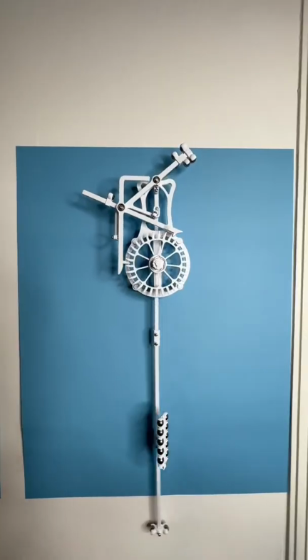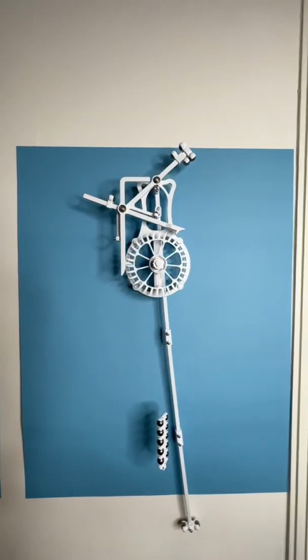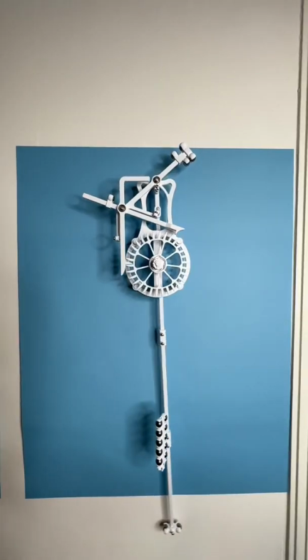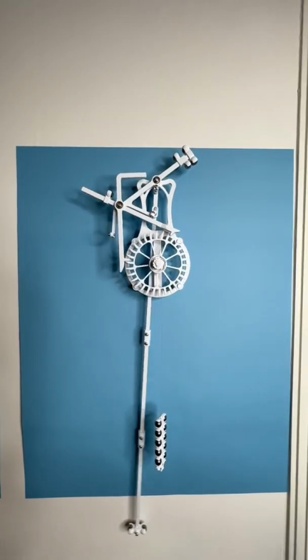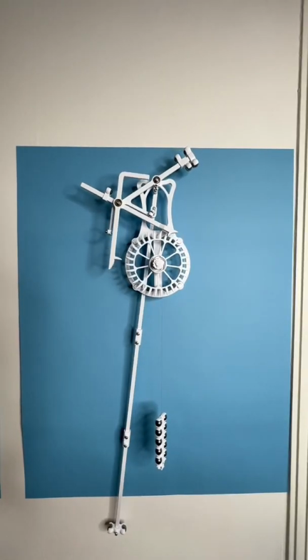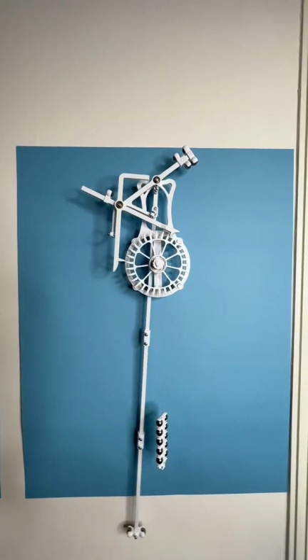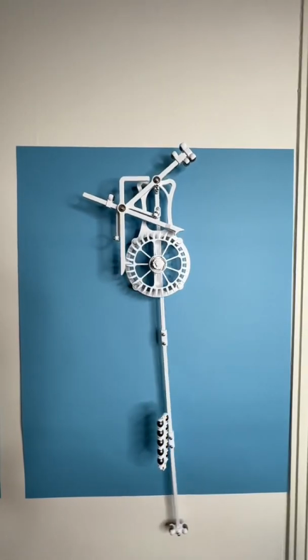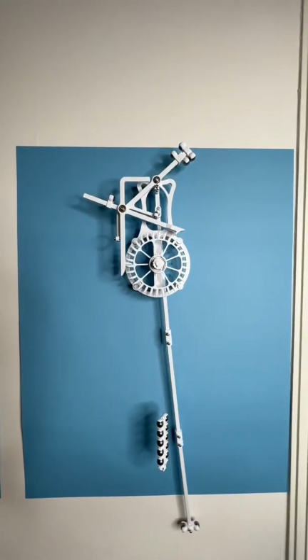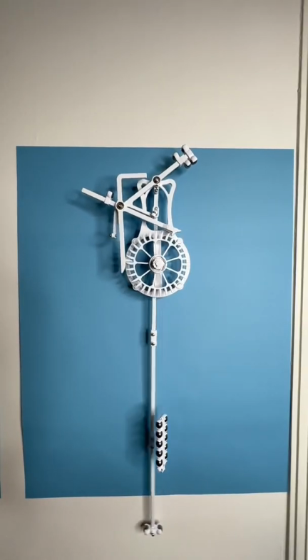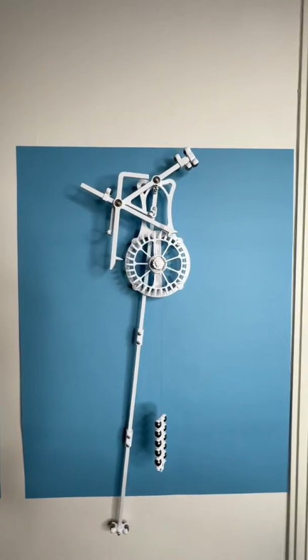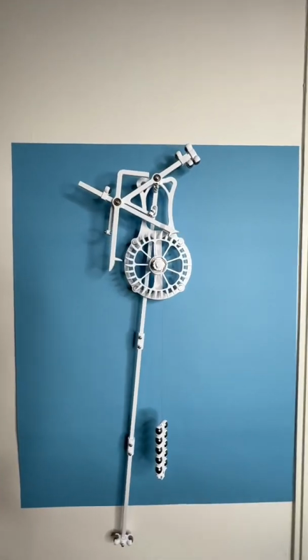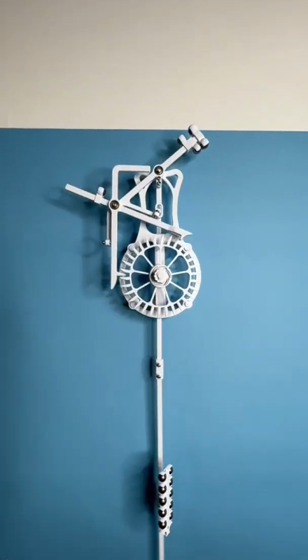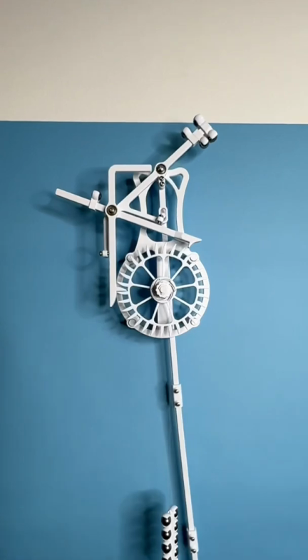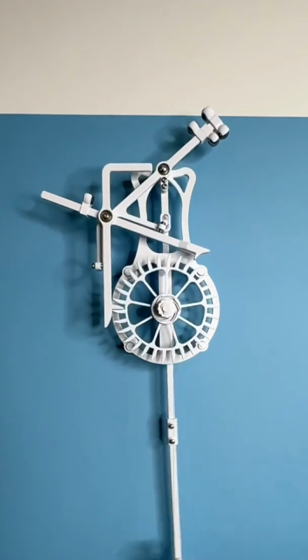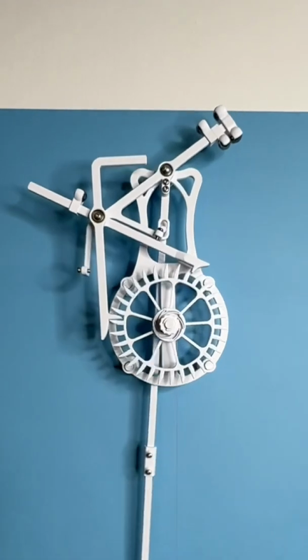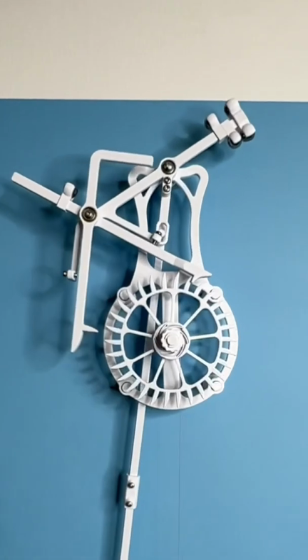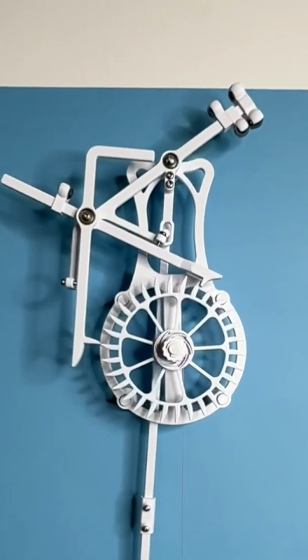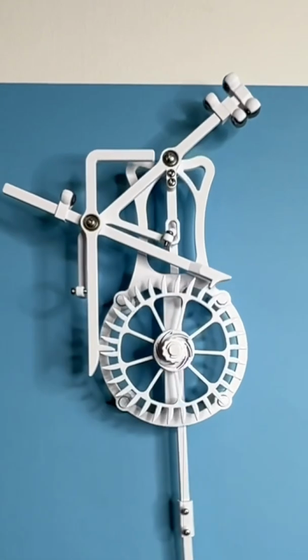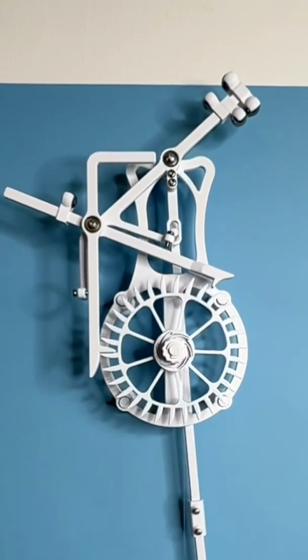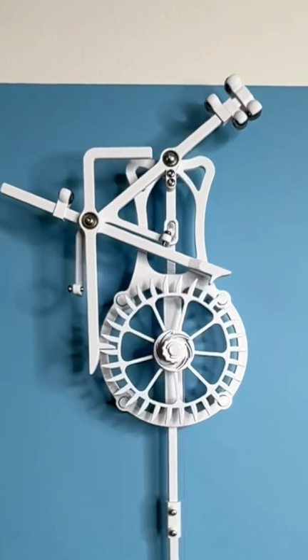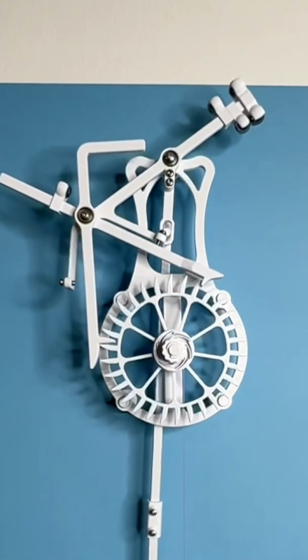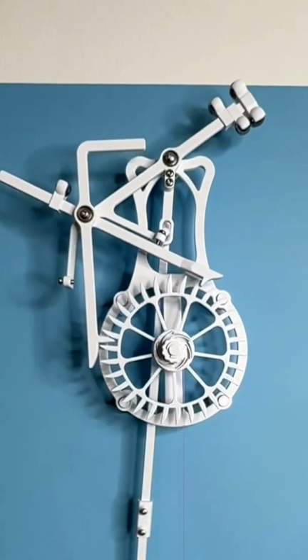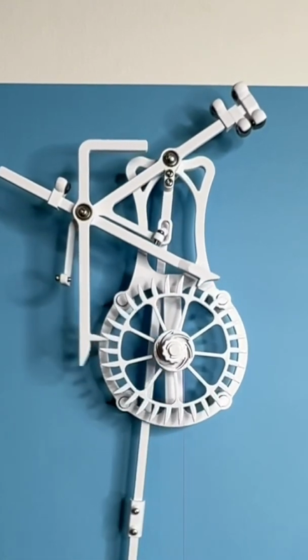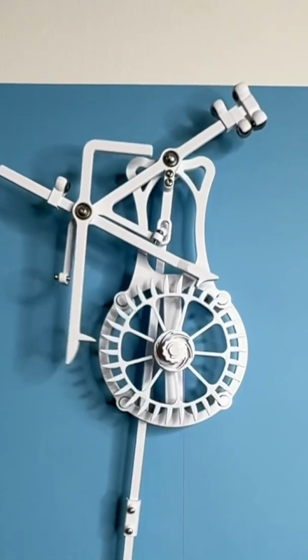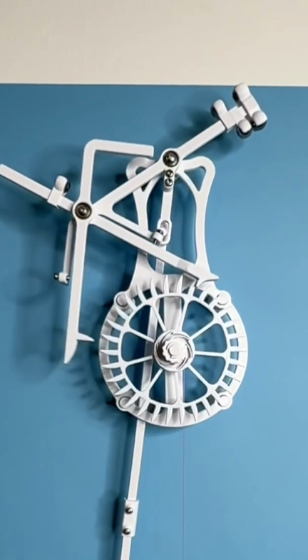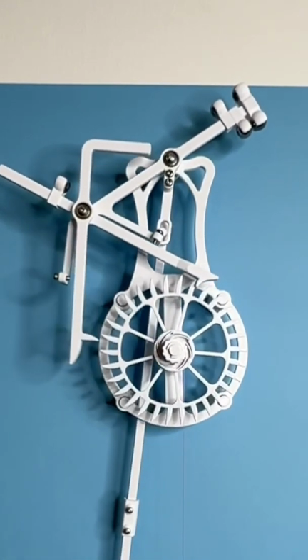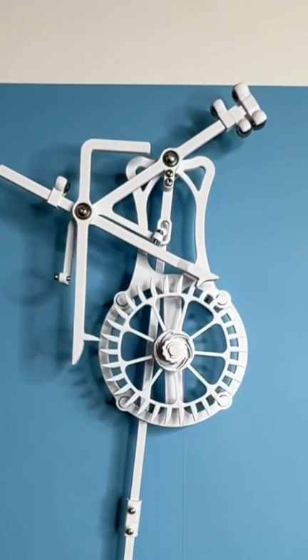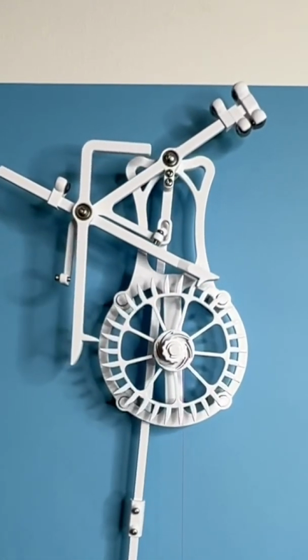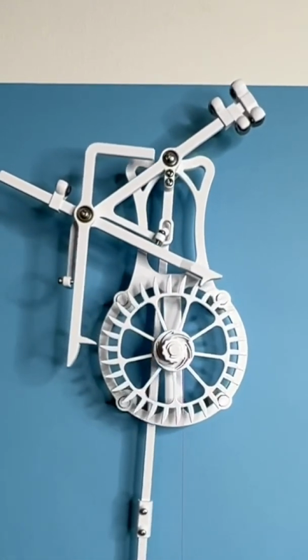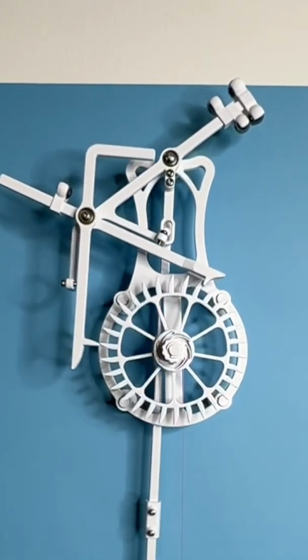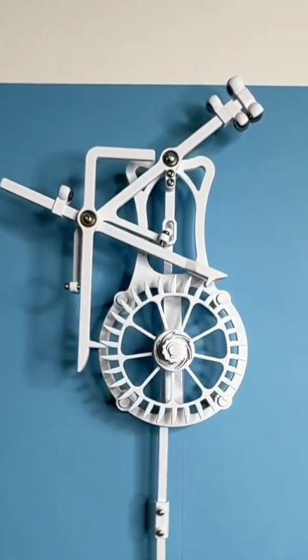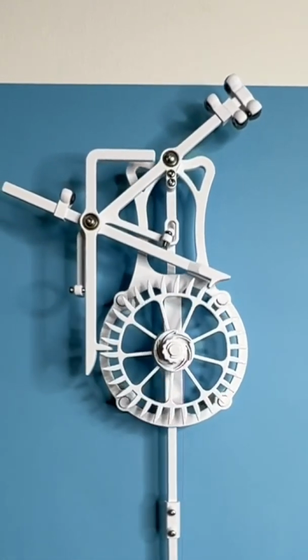The escapement wheel pushing on the arms is what transmits the energy from the weight into the pendulum and keeps it ticking.